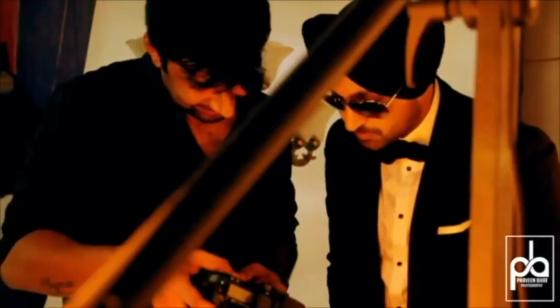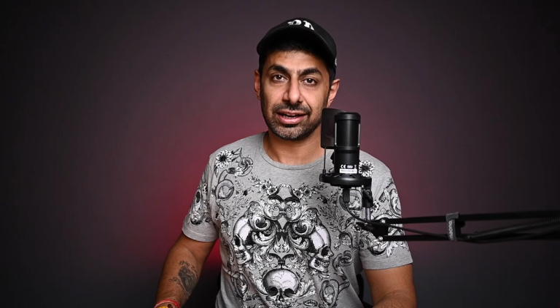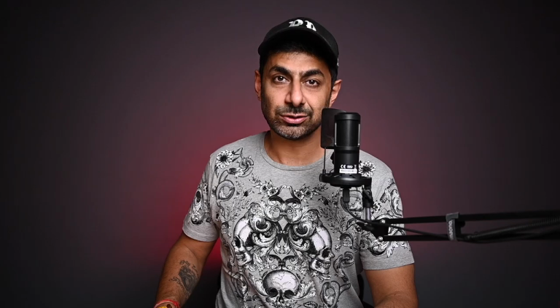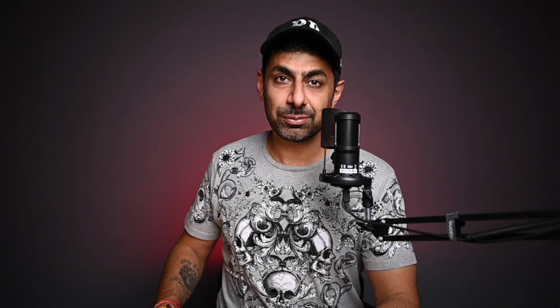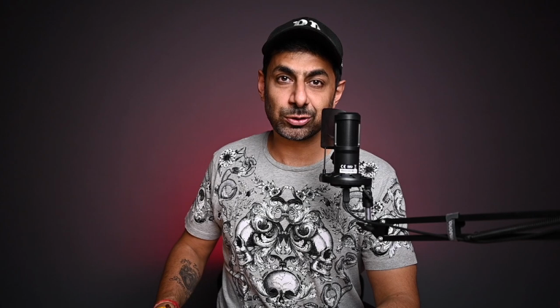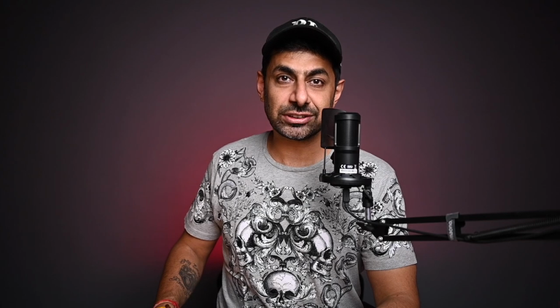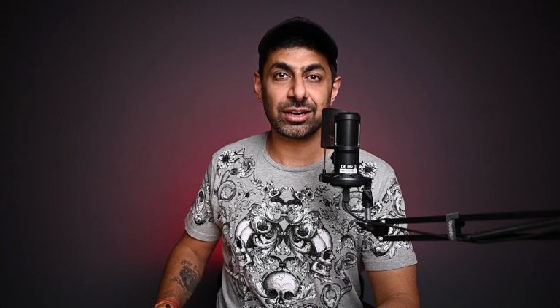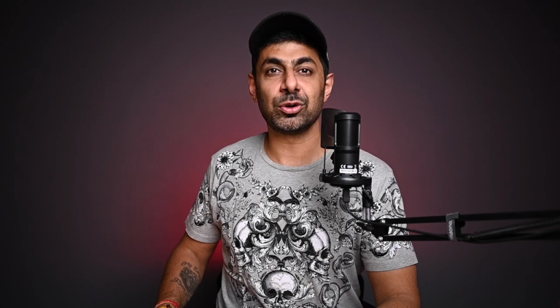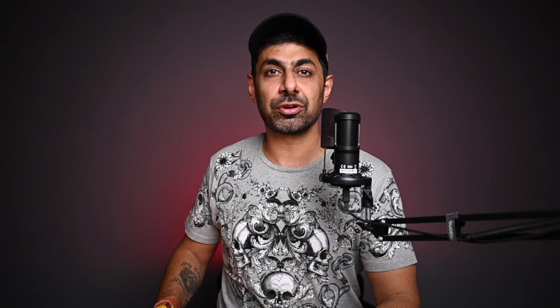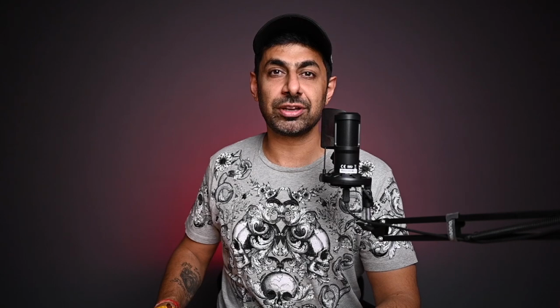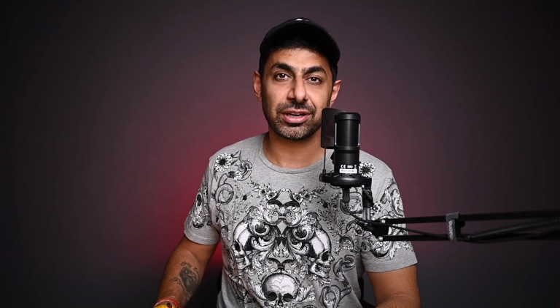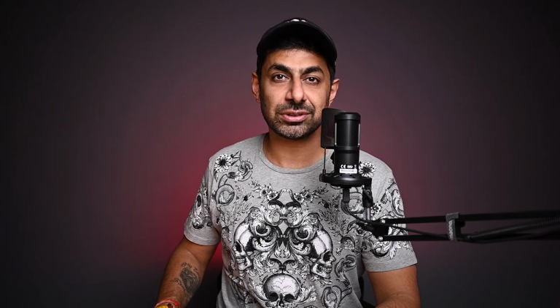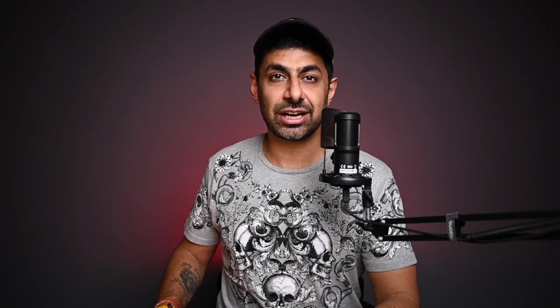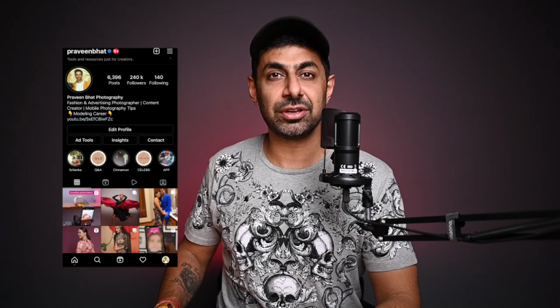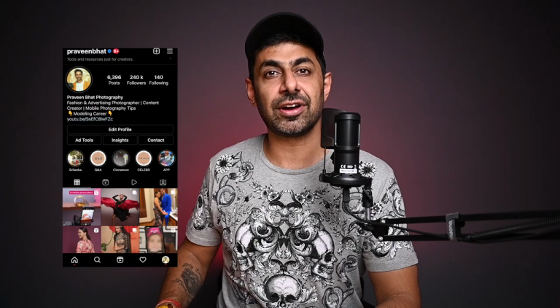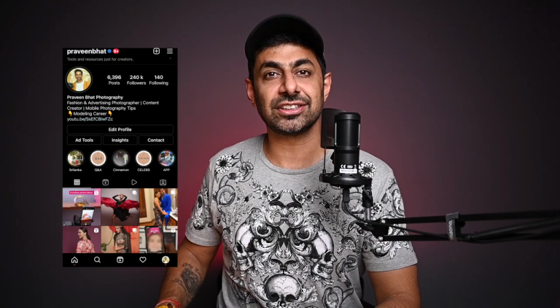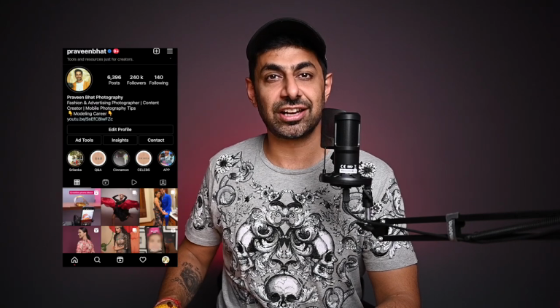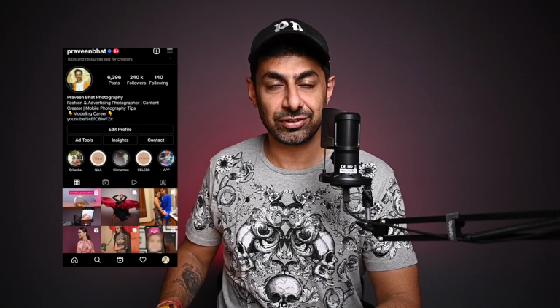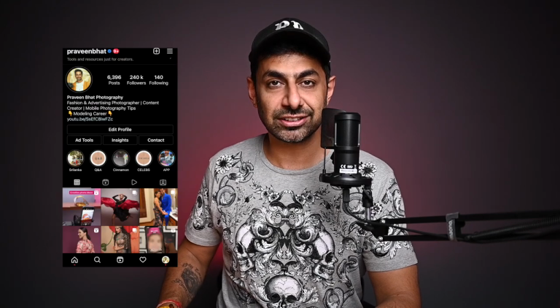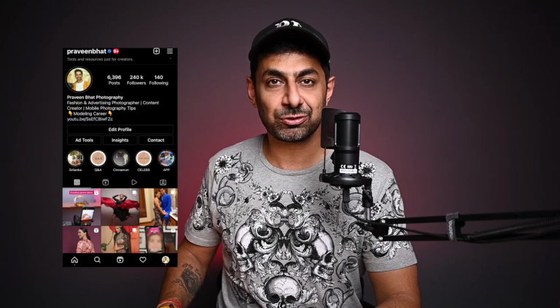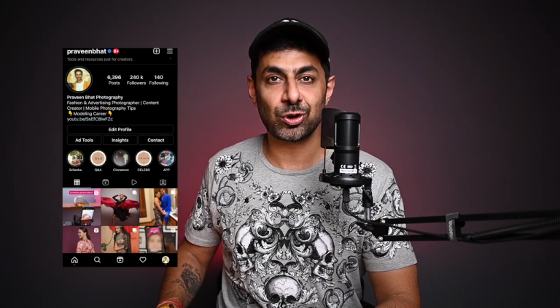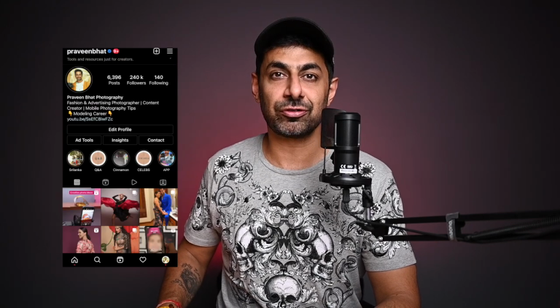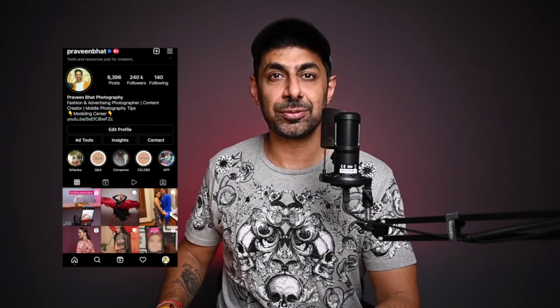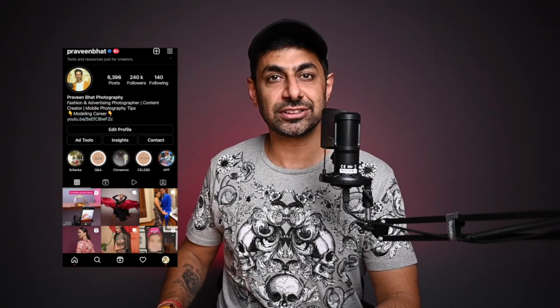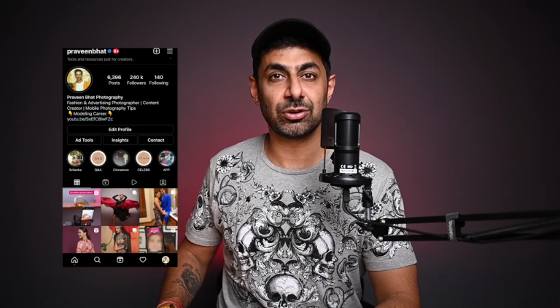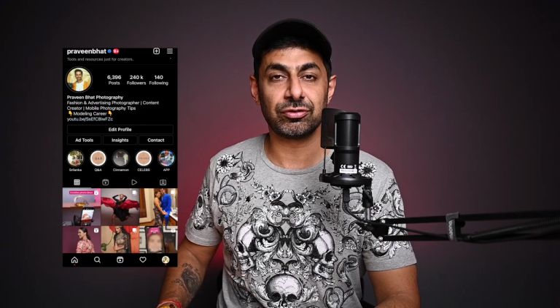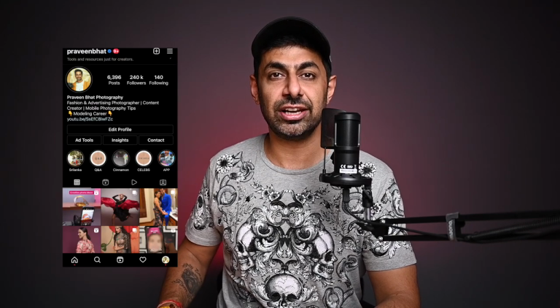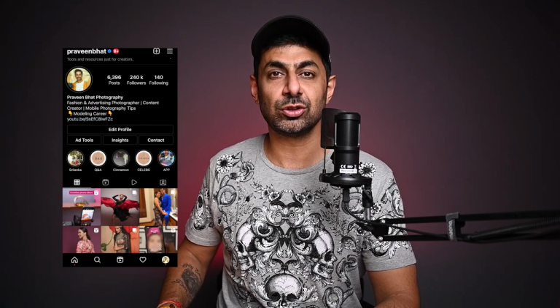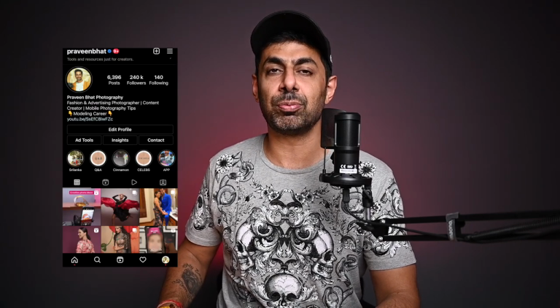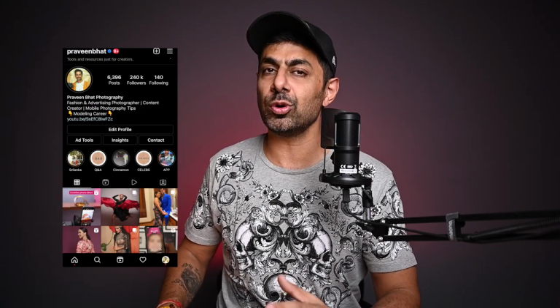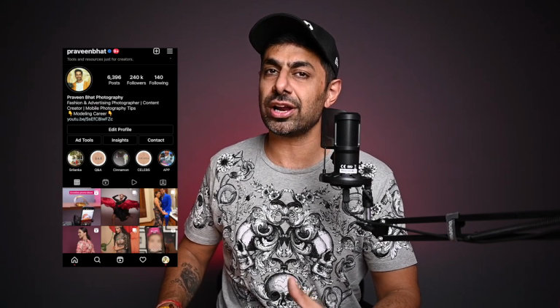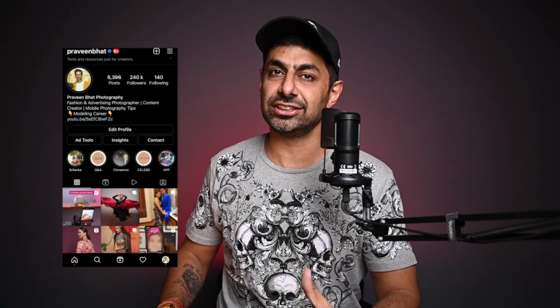Hi guys, welcome back to my channel. I'm Praveen Bhatt. I'm a celebrity fashion and advertising photographer based out of Delhi.